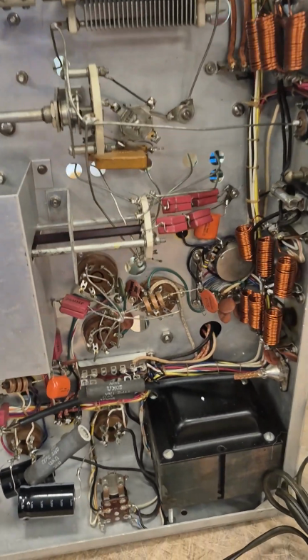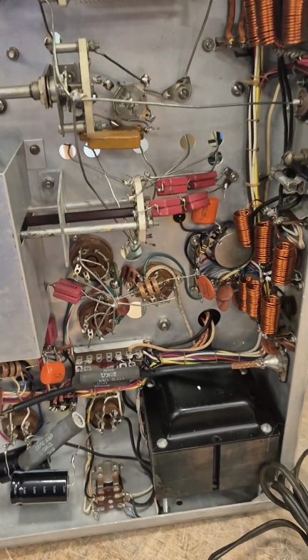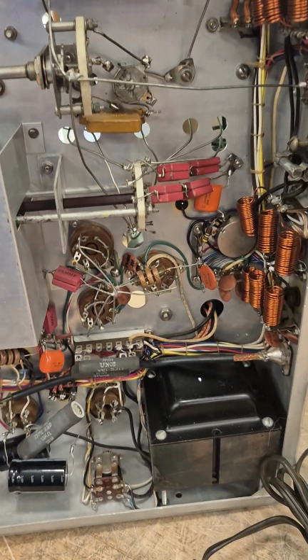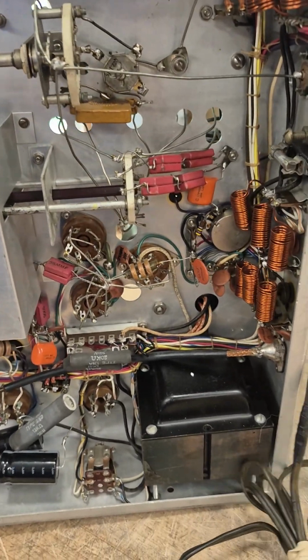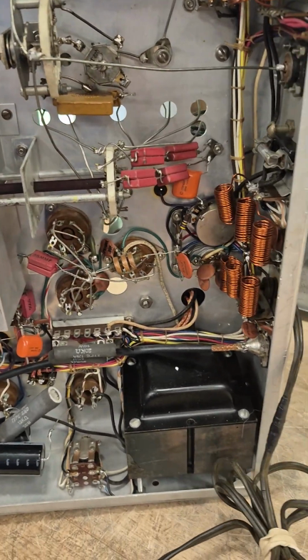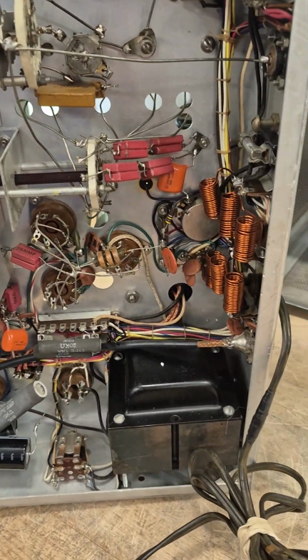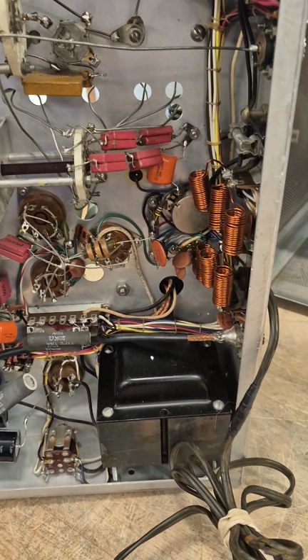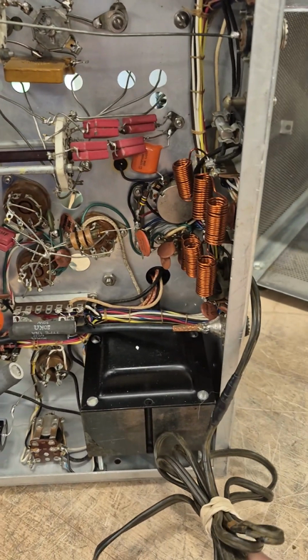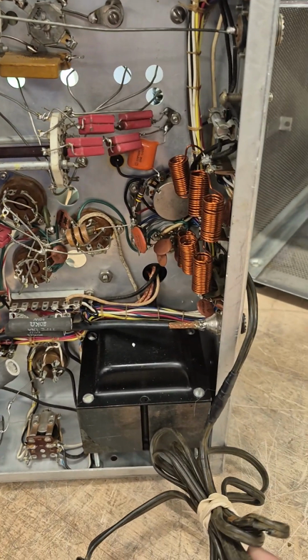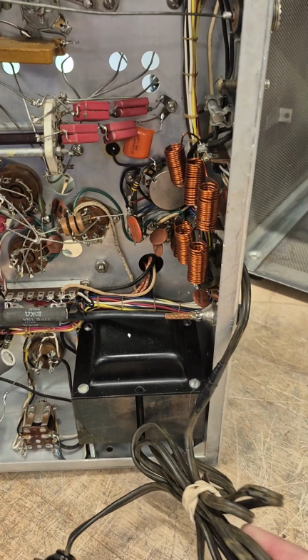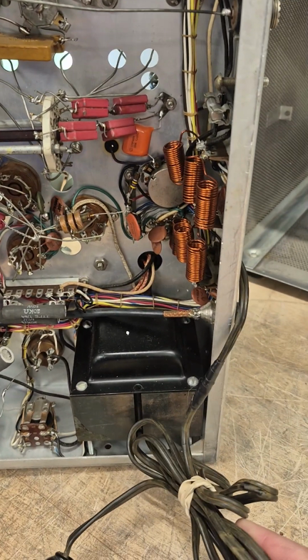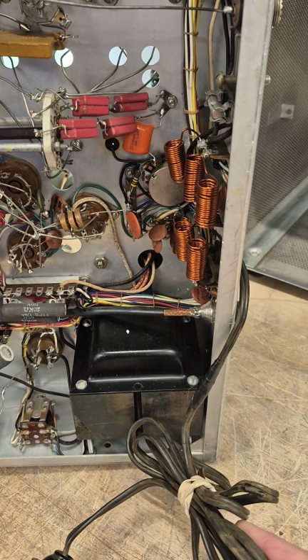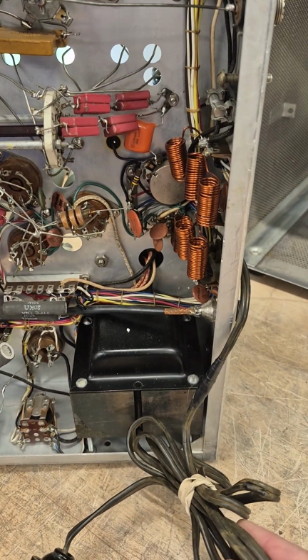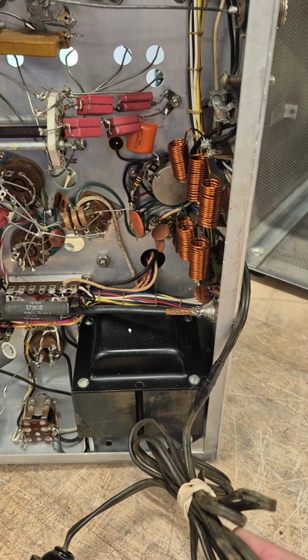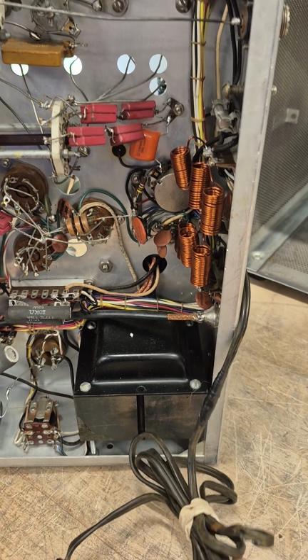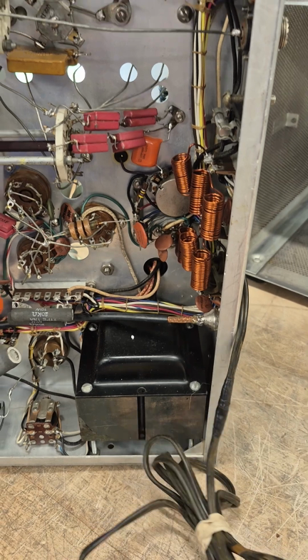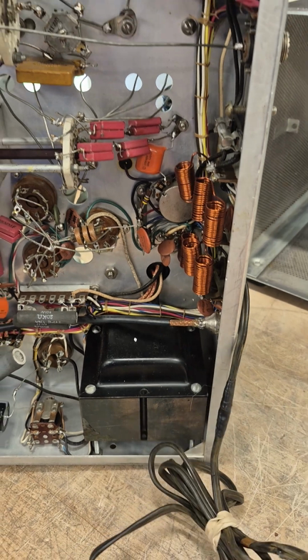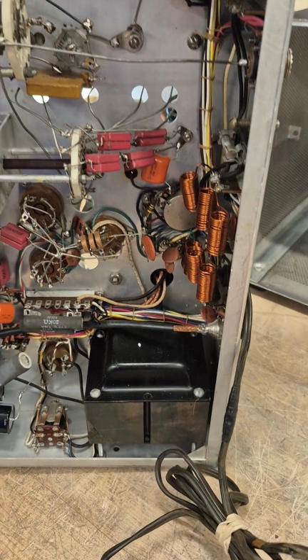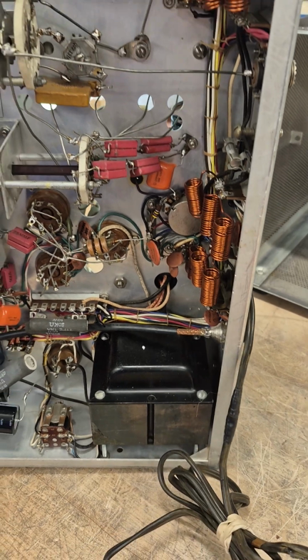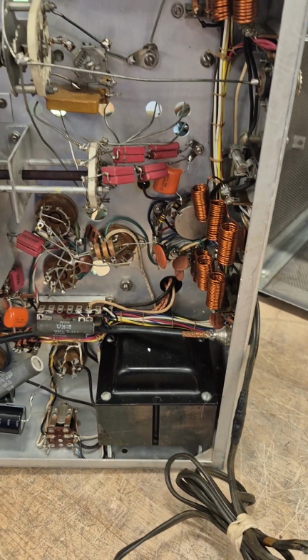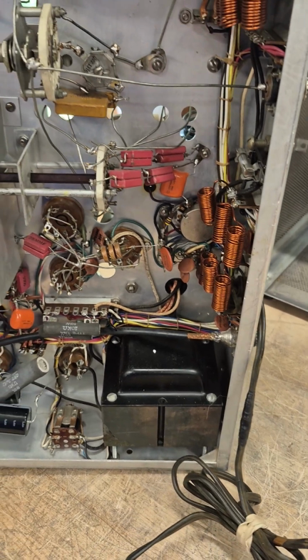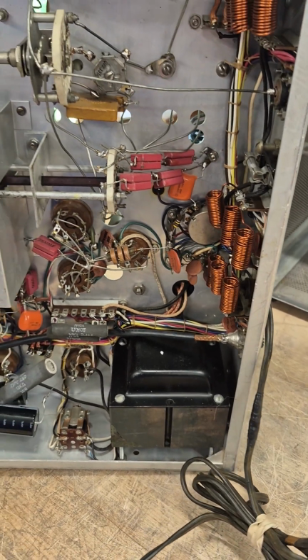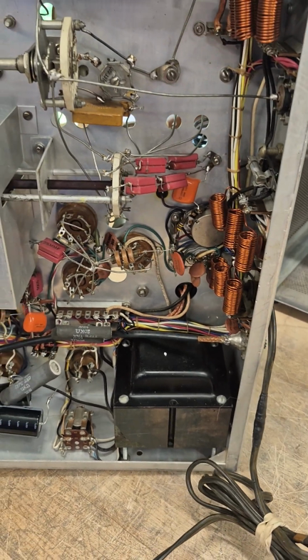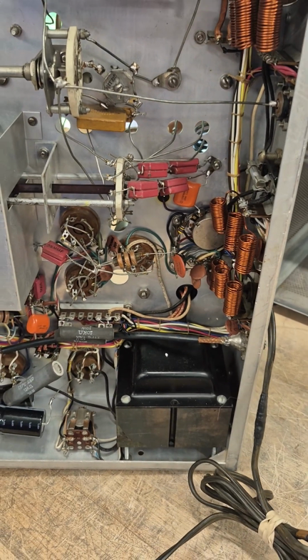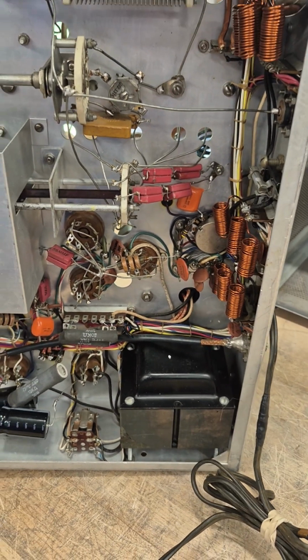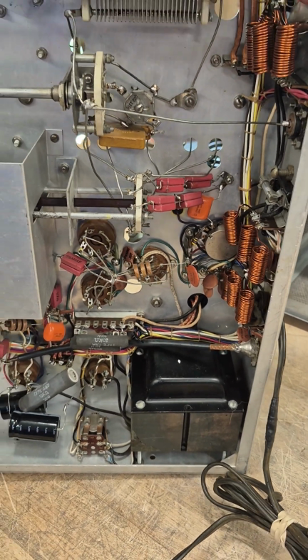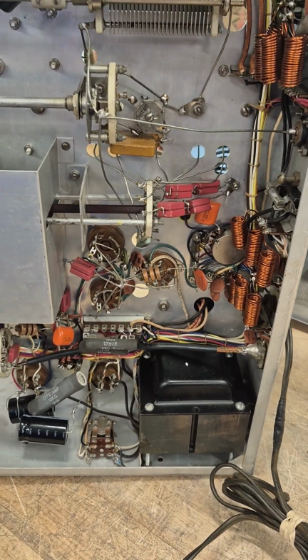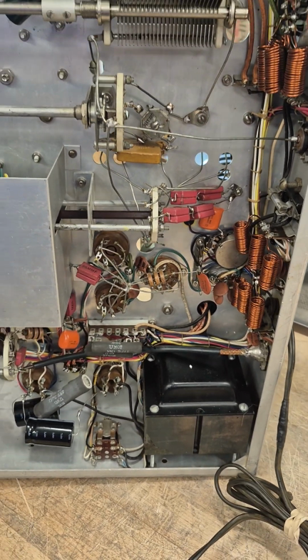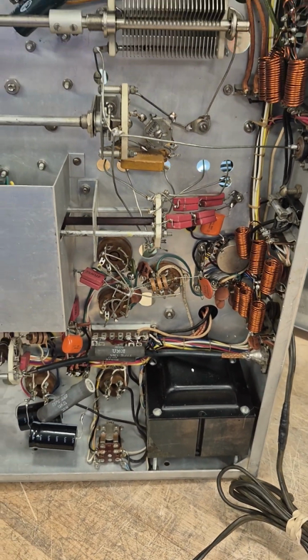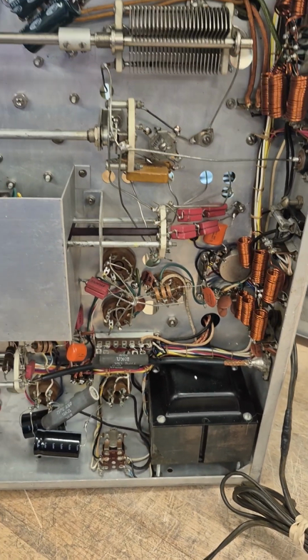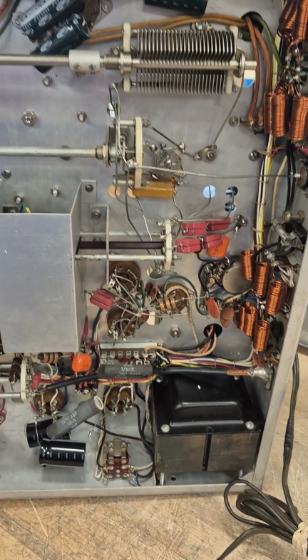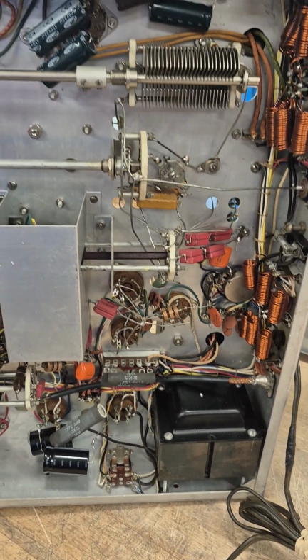The power cord has some damage, so I'm going to have to replace that. Then I'll do a power up.